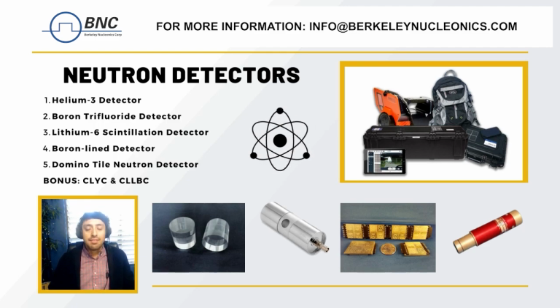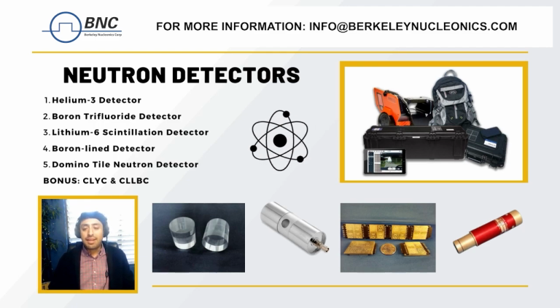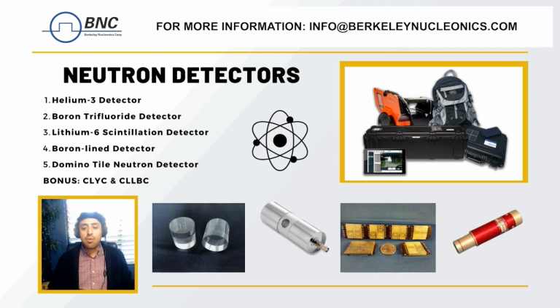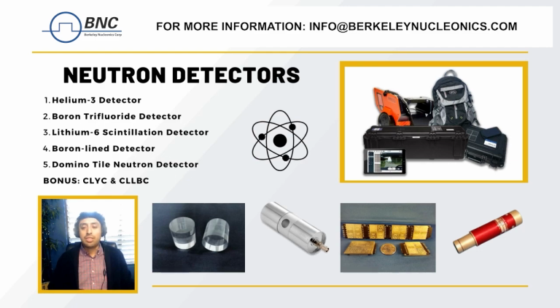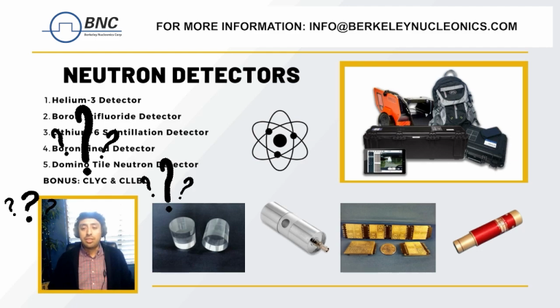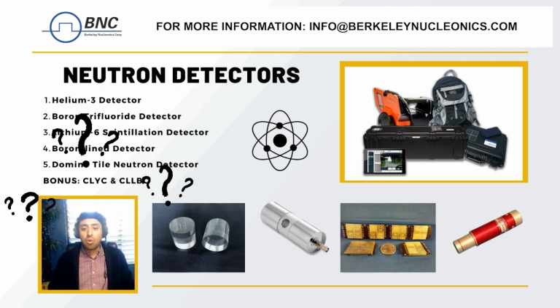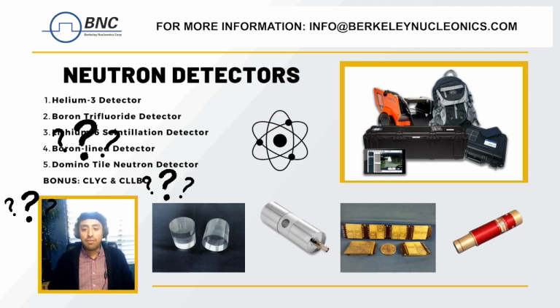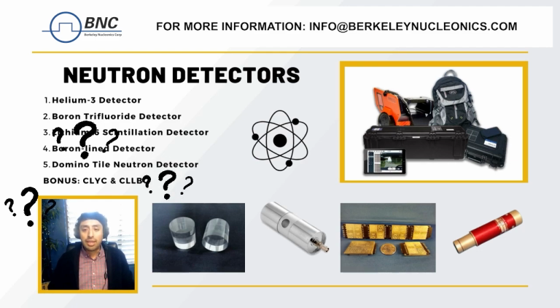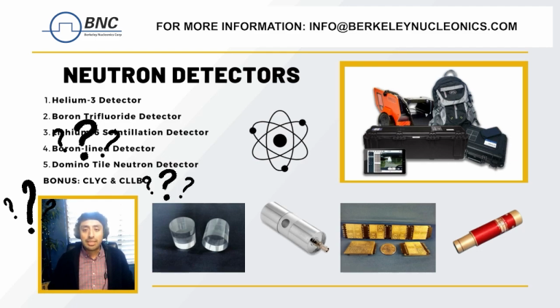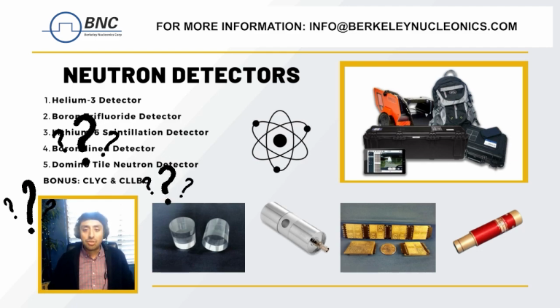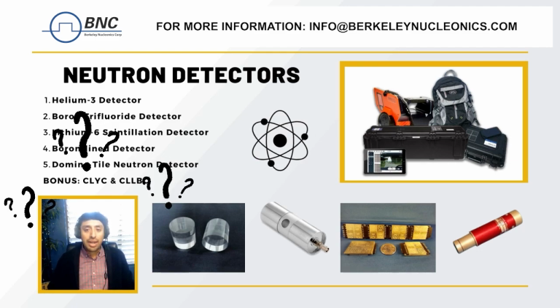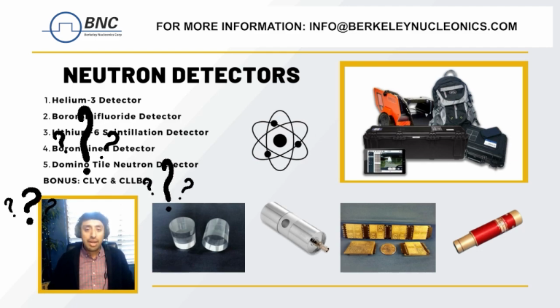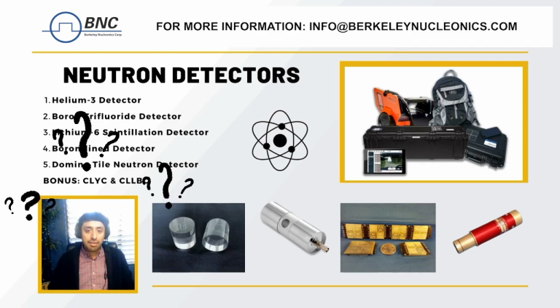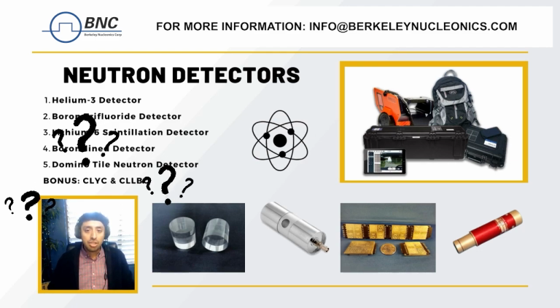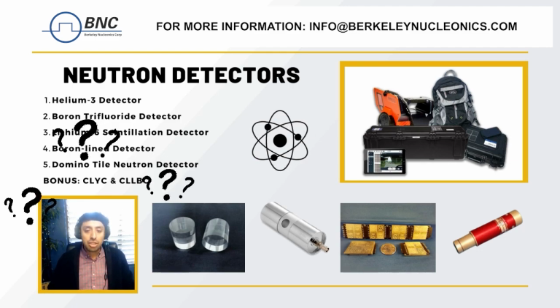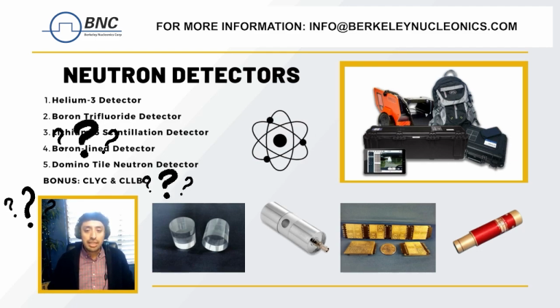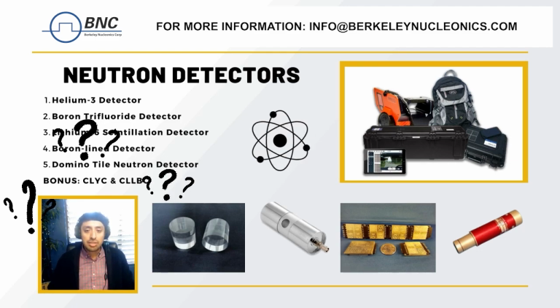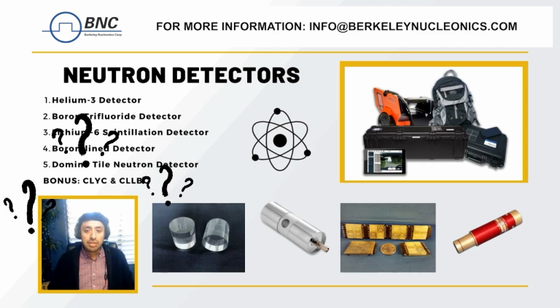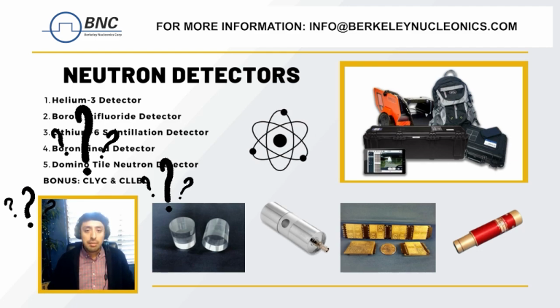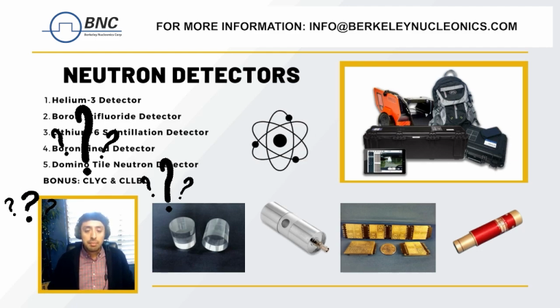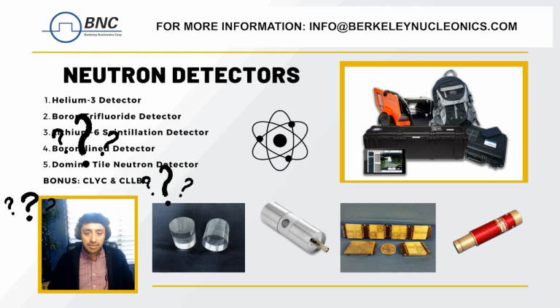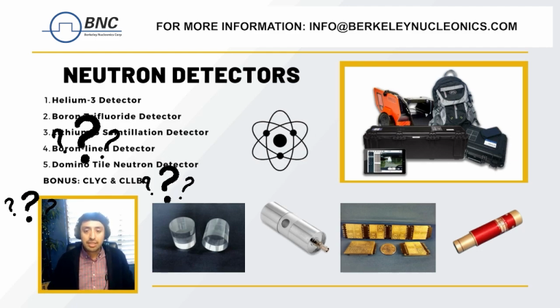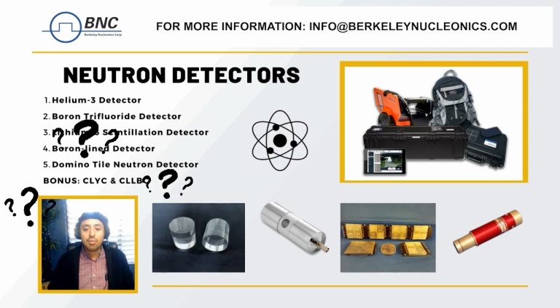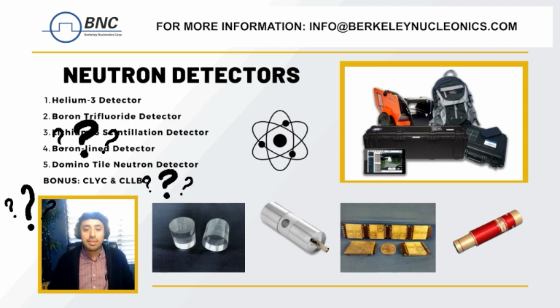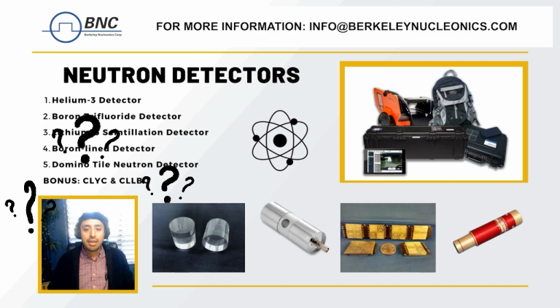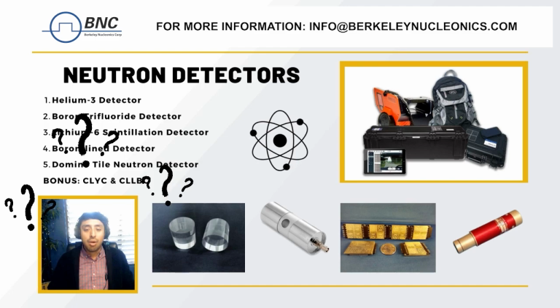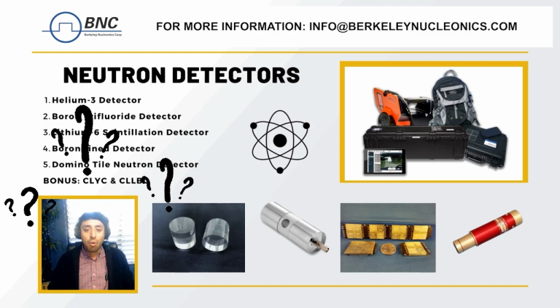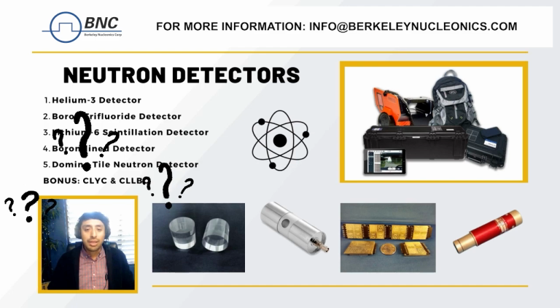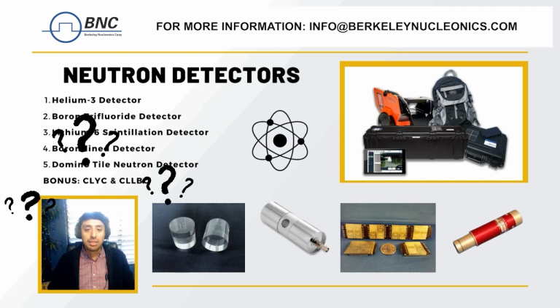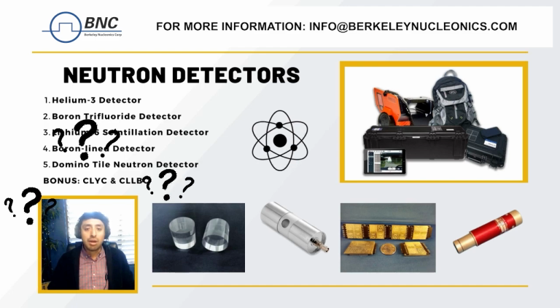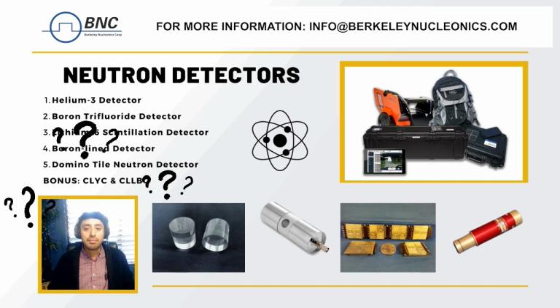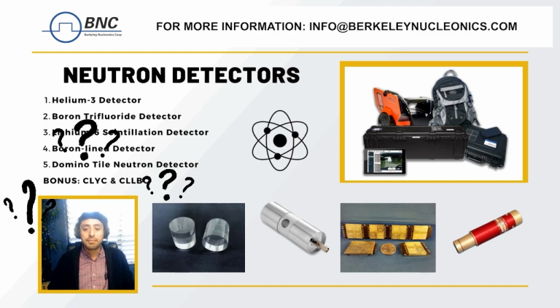If you have any questions or if you'd like to try out any of our neutron detectors, please visit our website or give us a call. We'll see you next time.